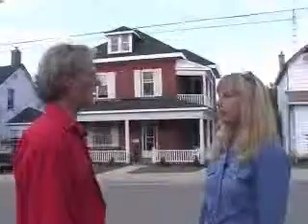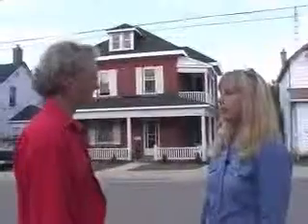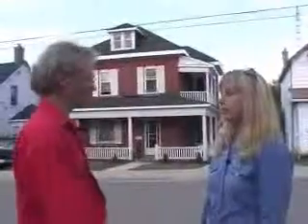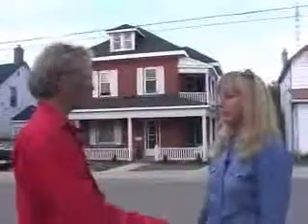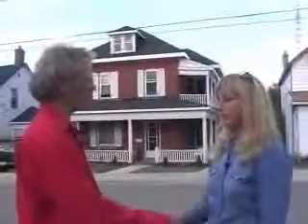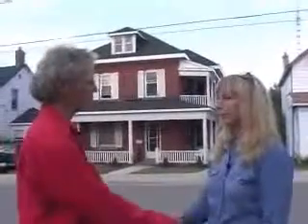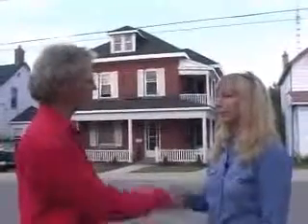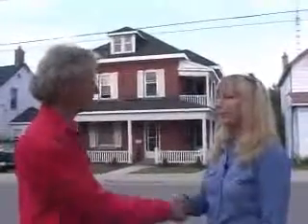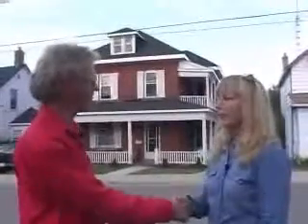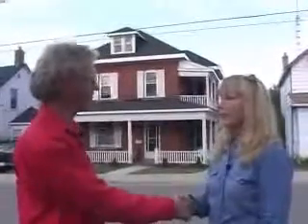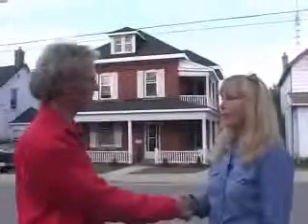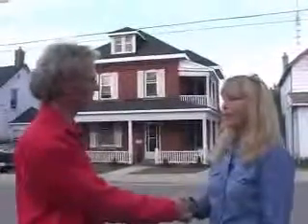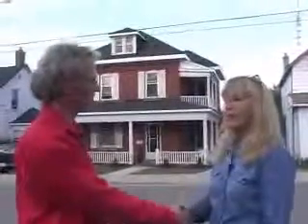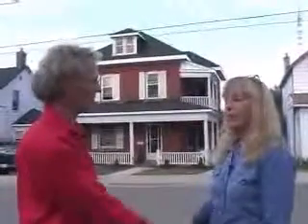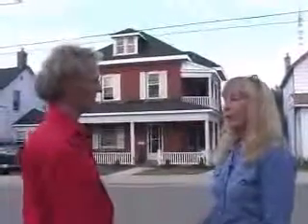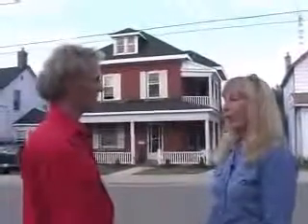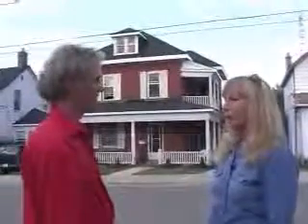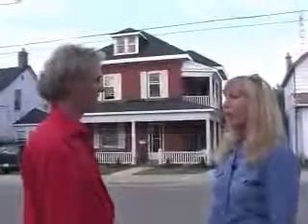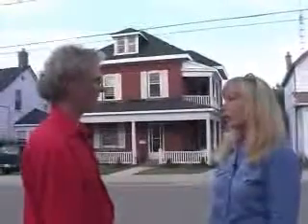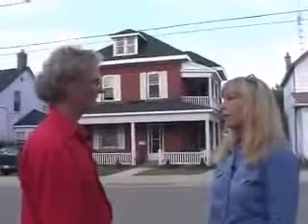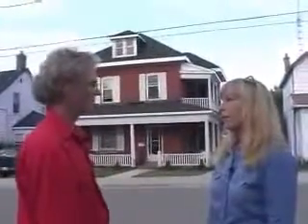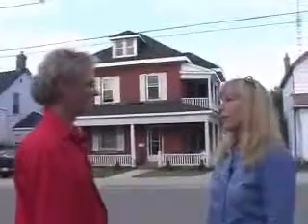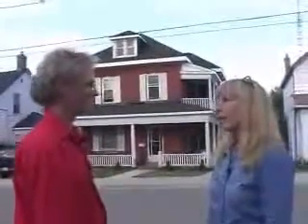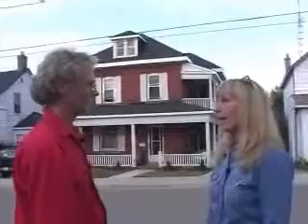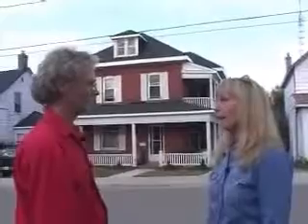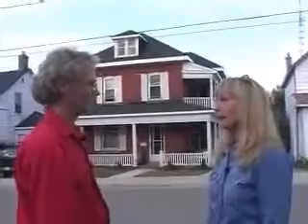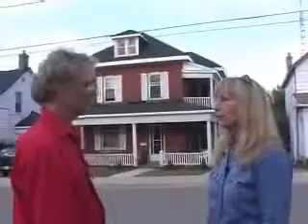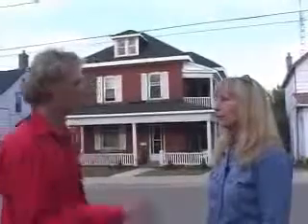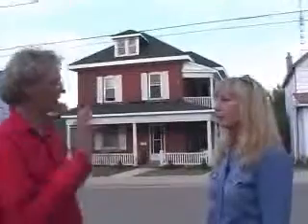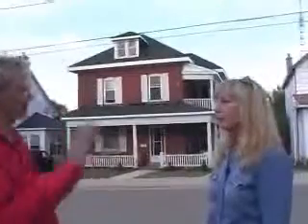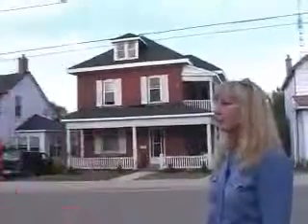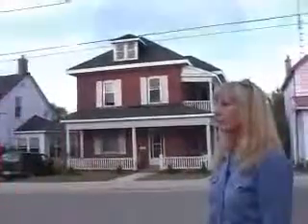Thanks, Vanessa. I really appreciate your teaching me all this new stuff. You're very welcome. Be sure to let me know how you make out. You bet I will. Thanks again.